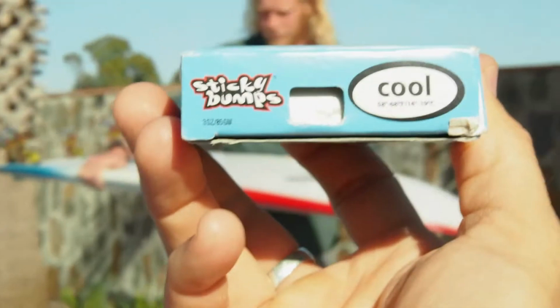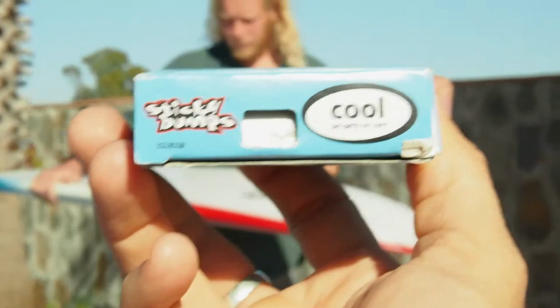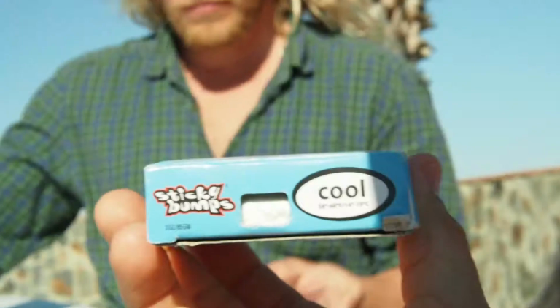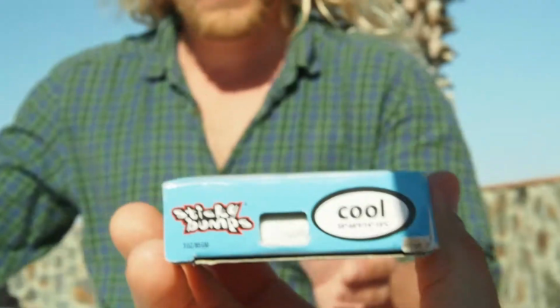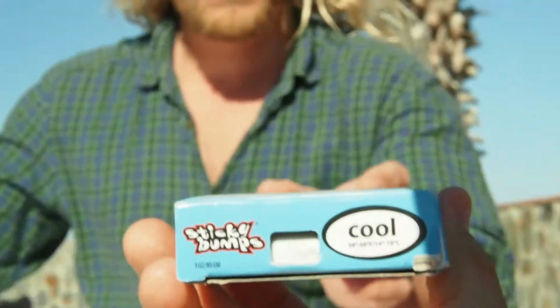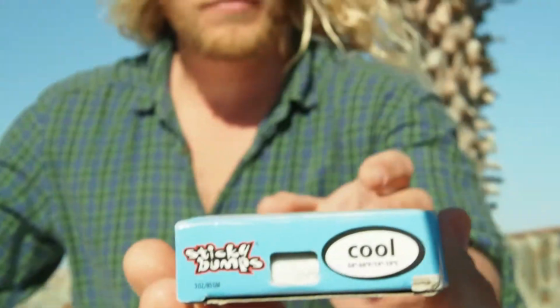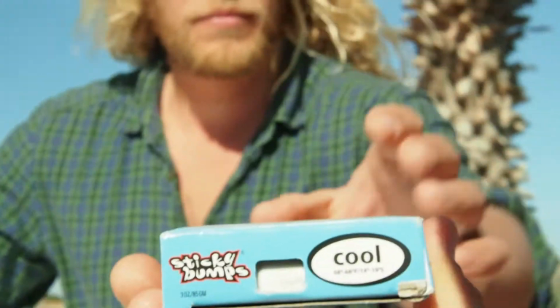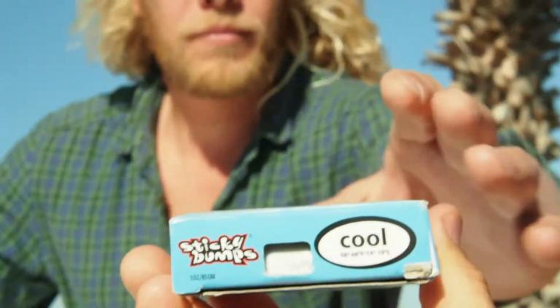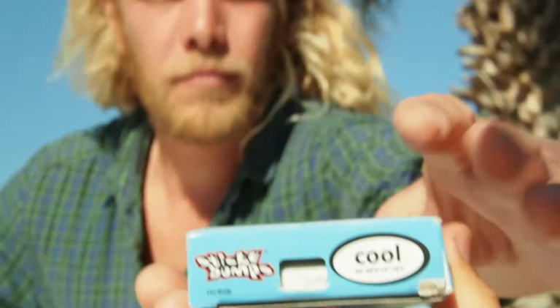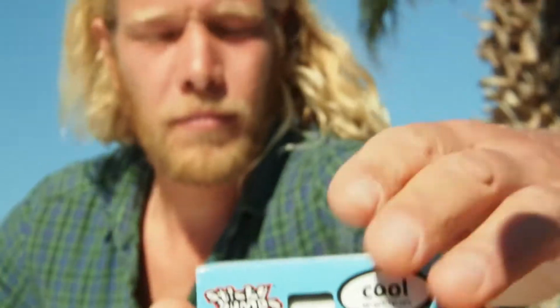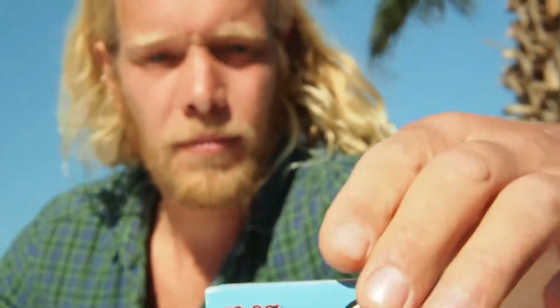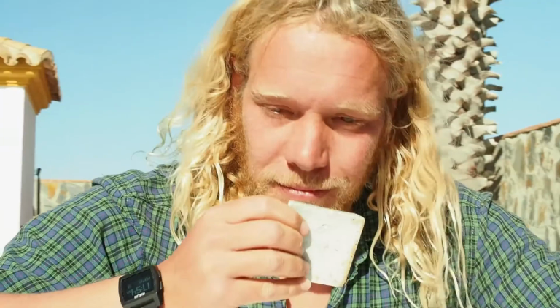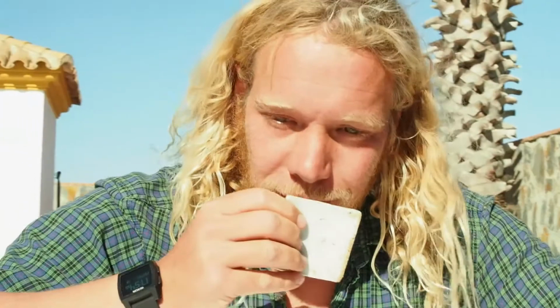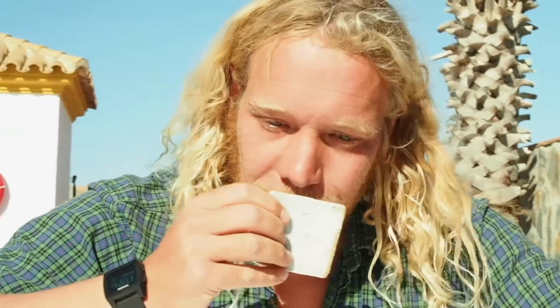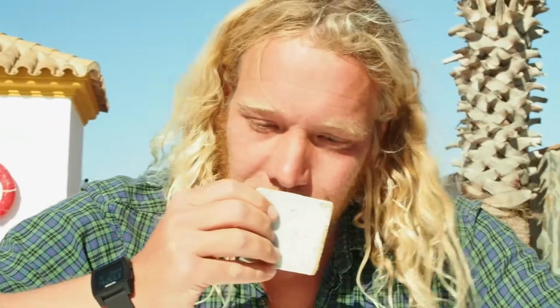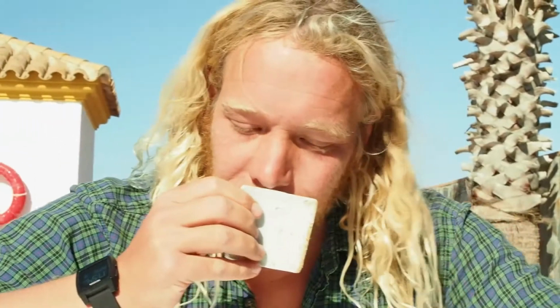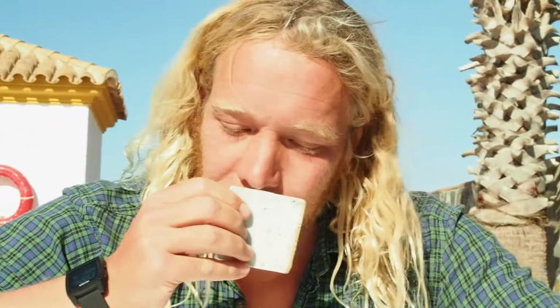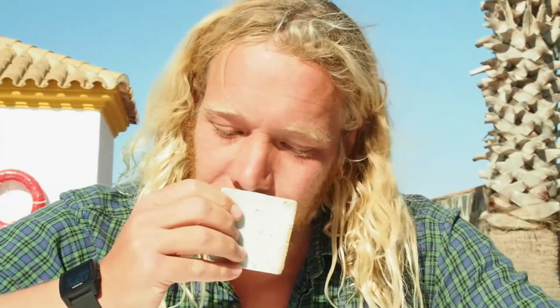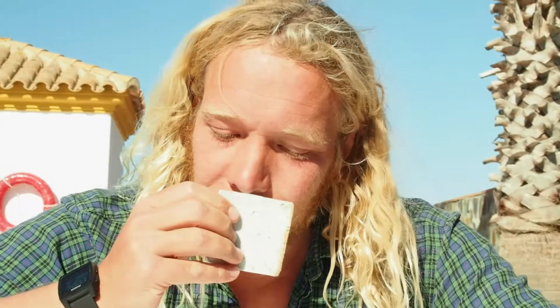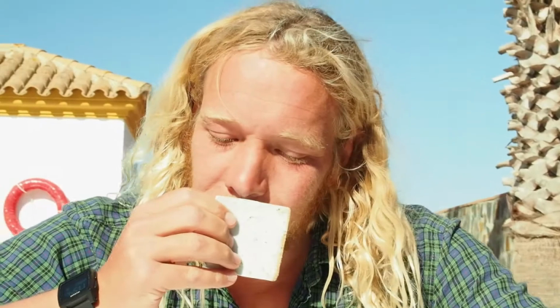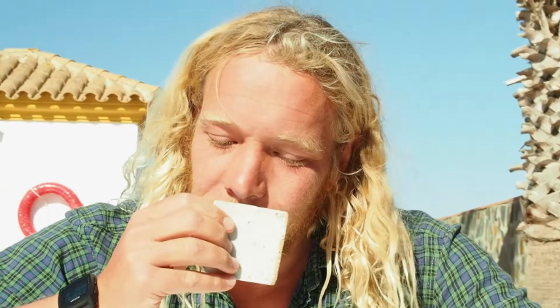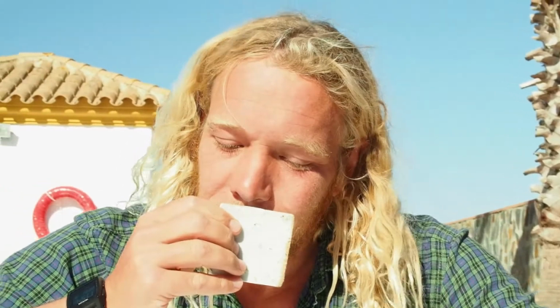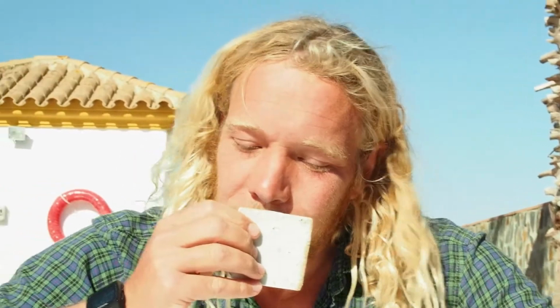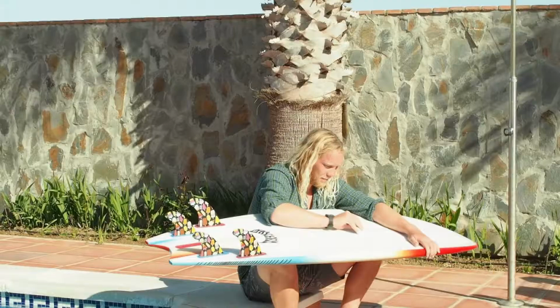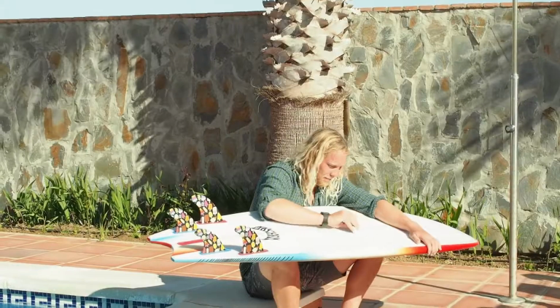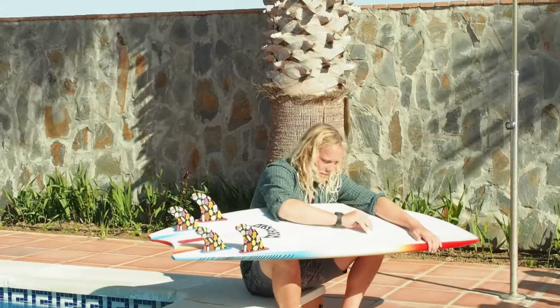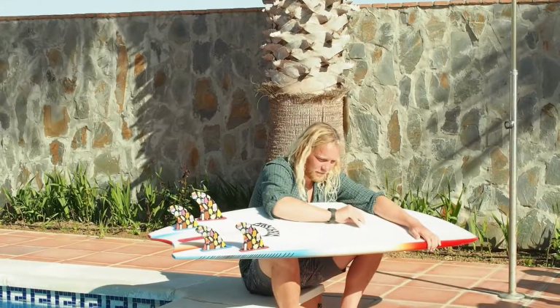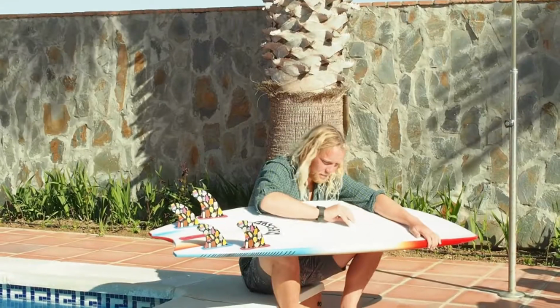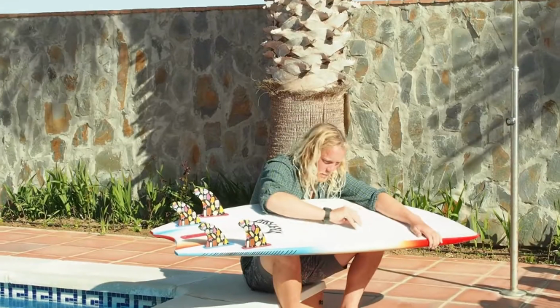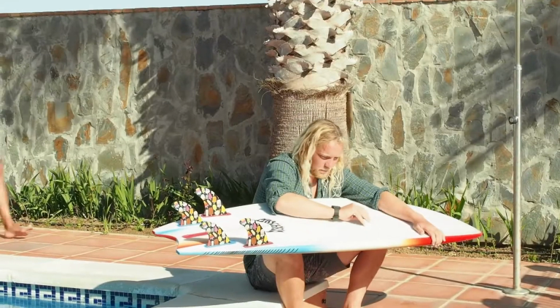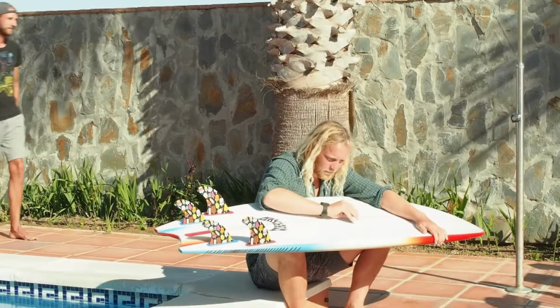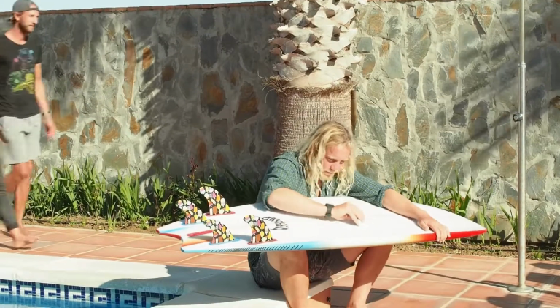Always check the temperature, smell it, and yeah, start waxing your board.